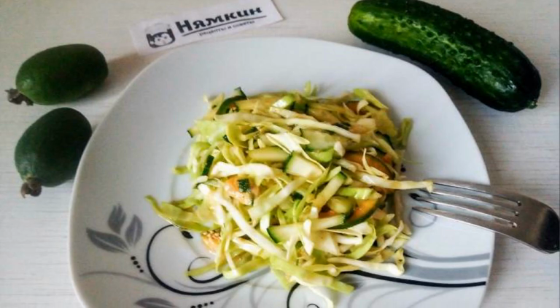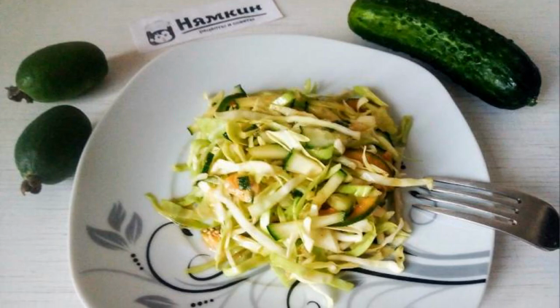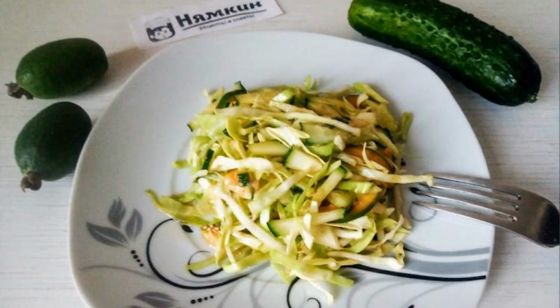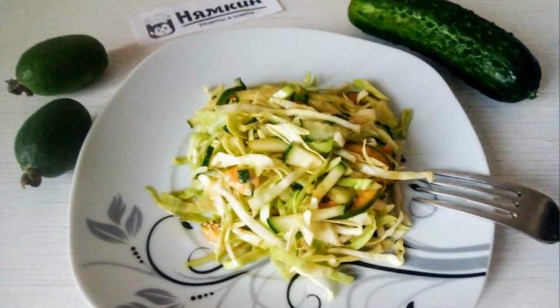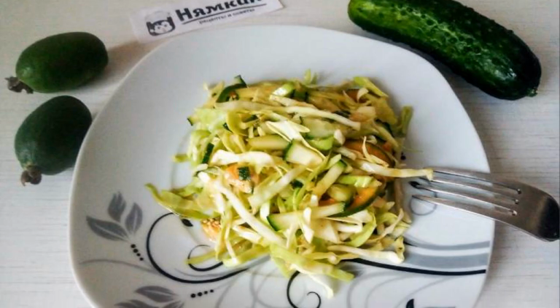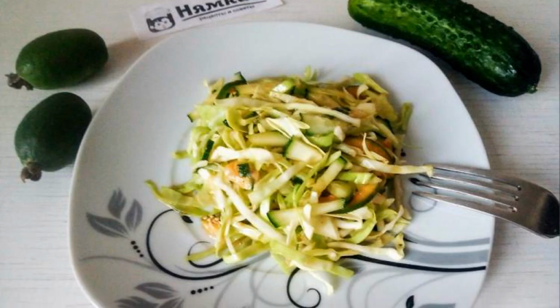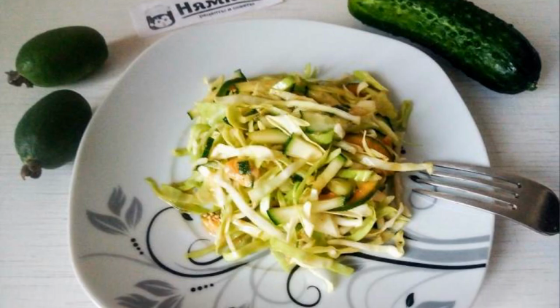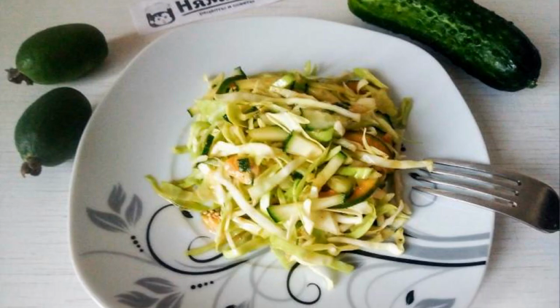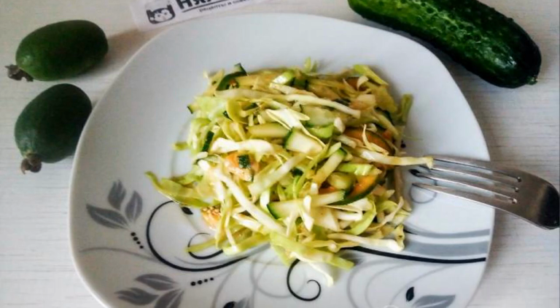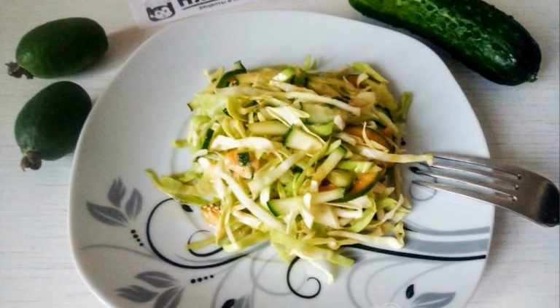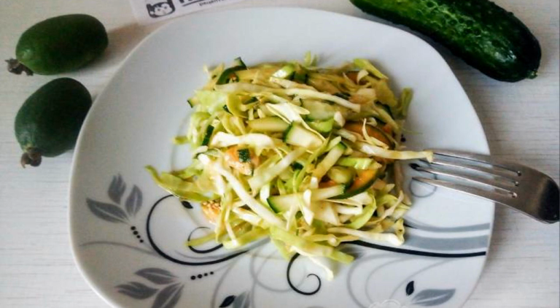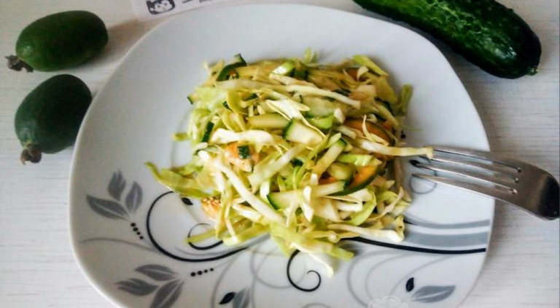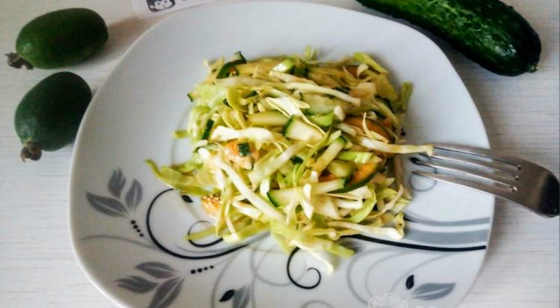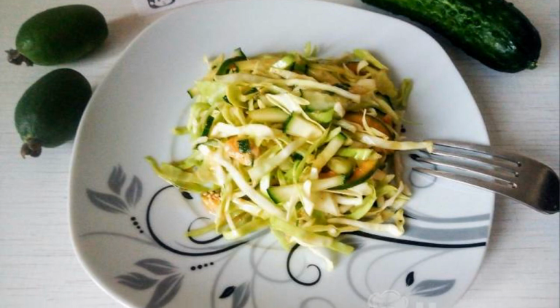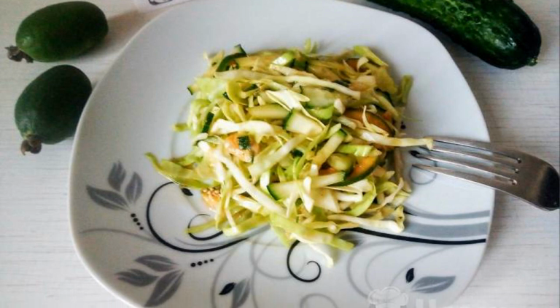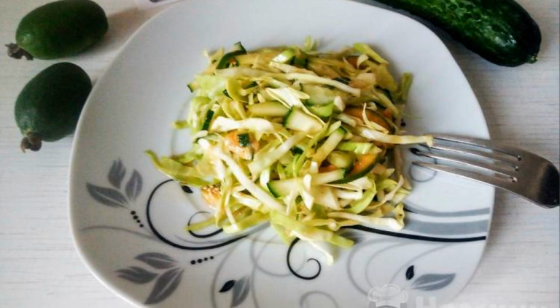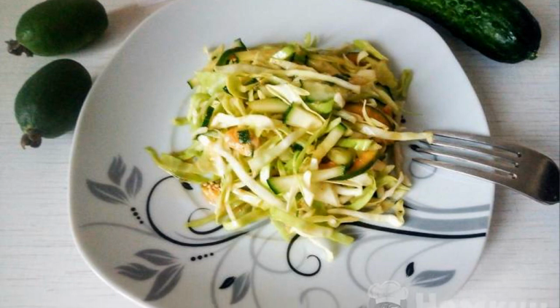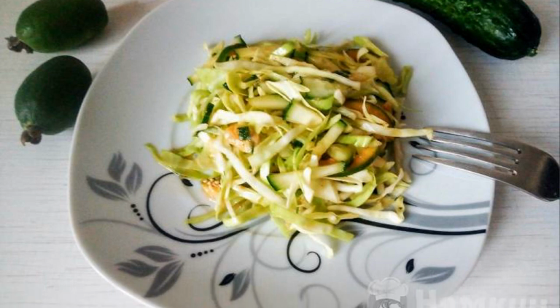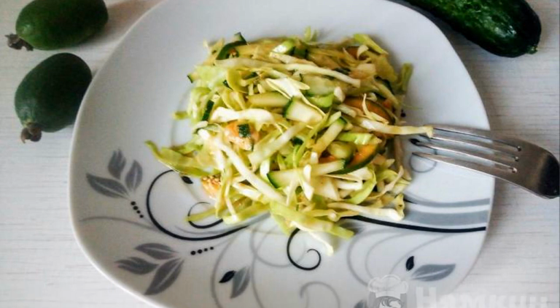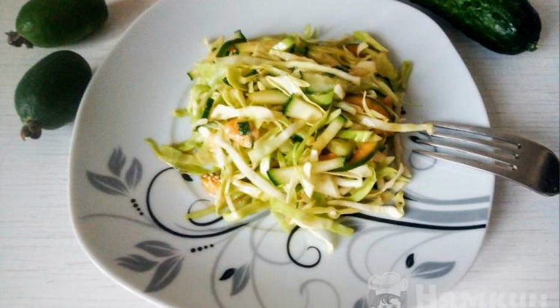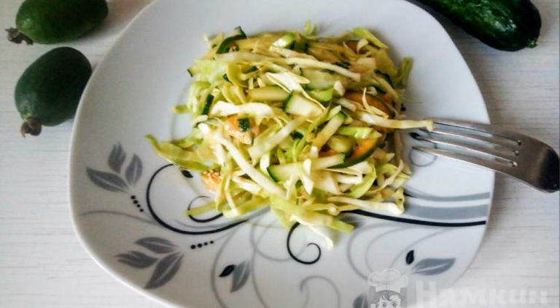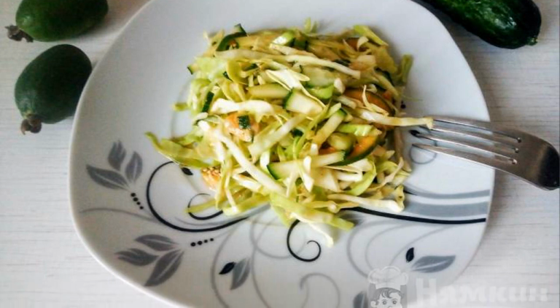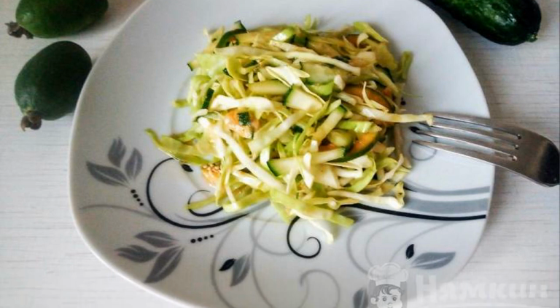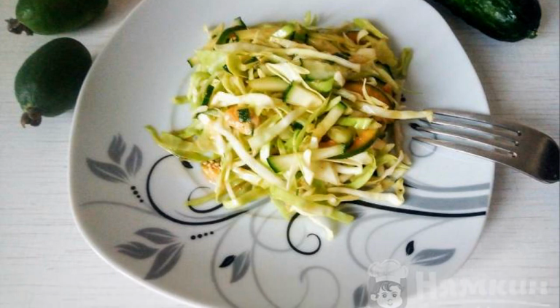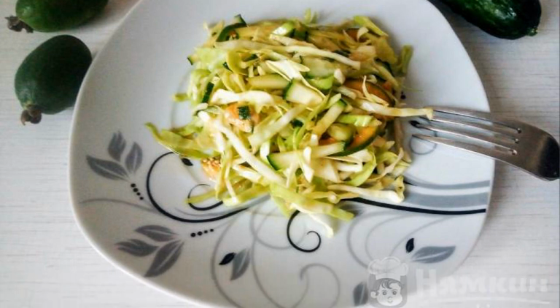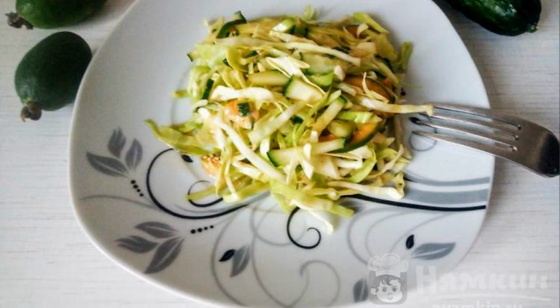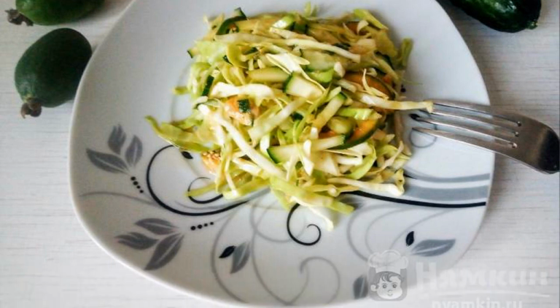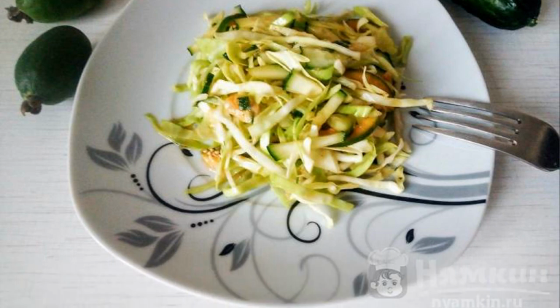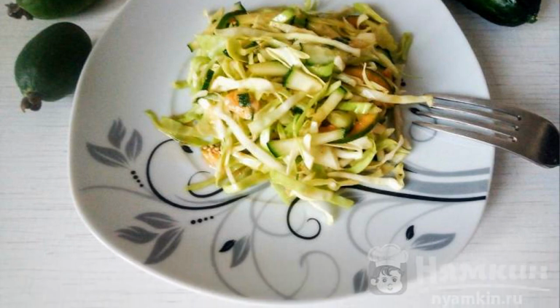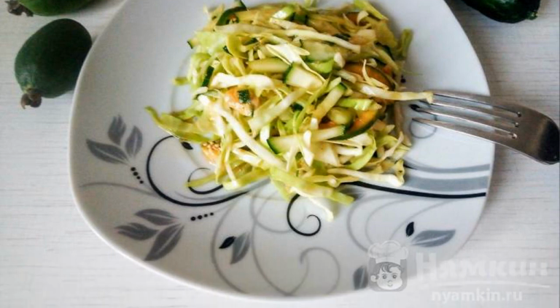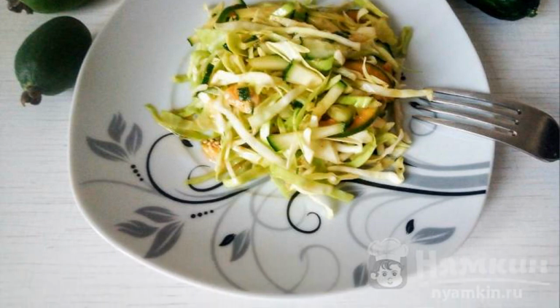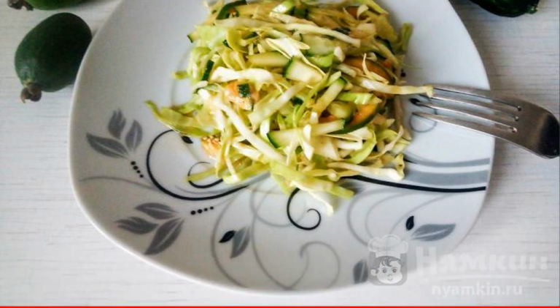Our salad is ready. It can be served in addition to meat or fish. Enjoy your meal.